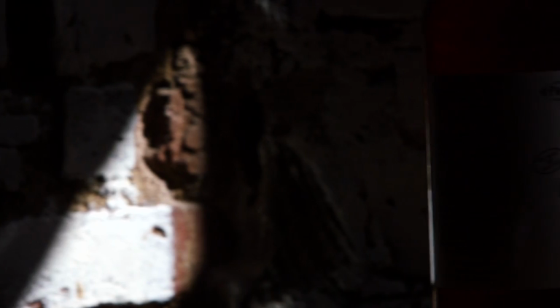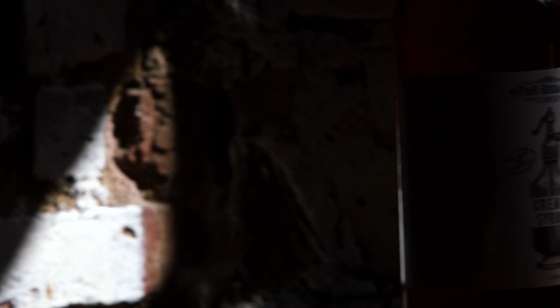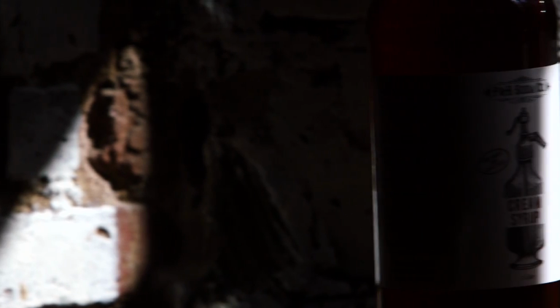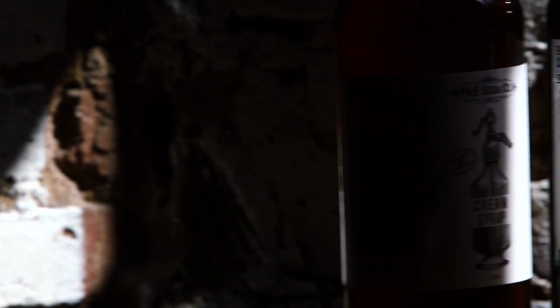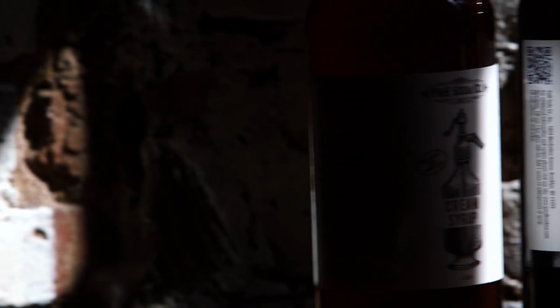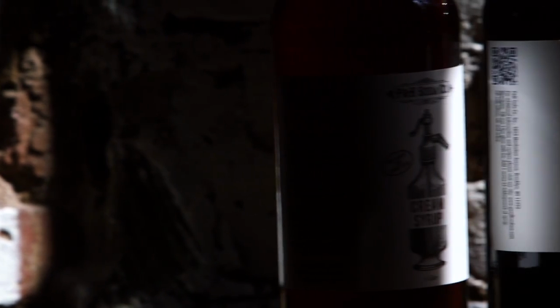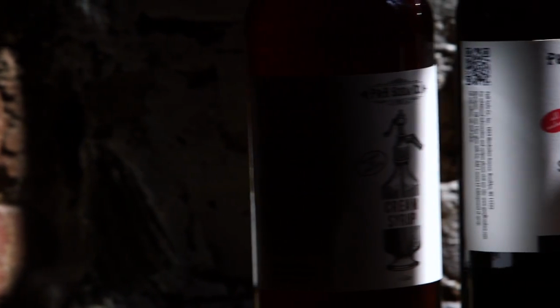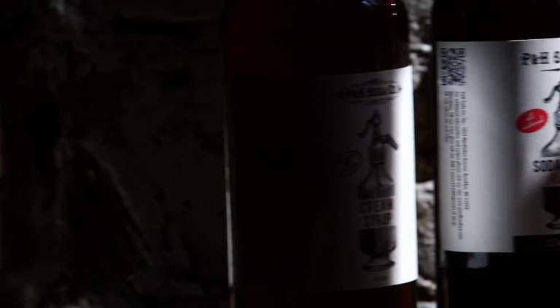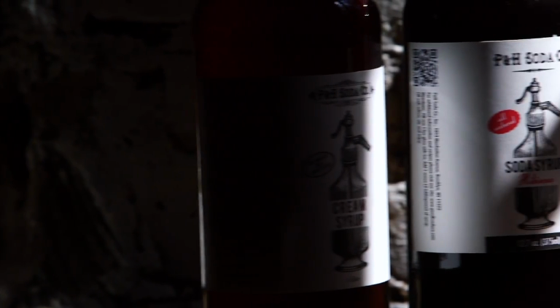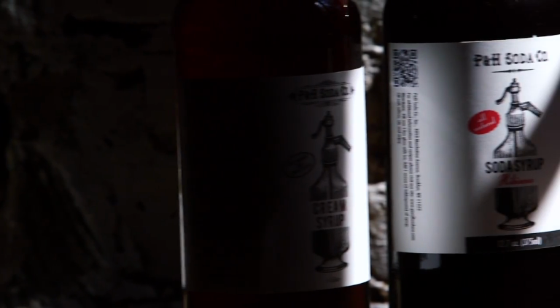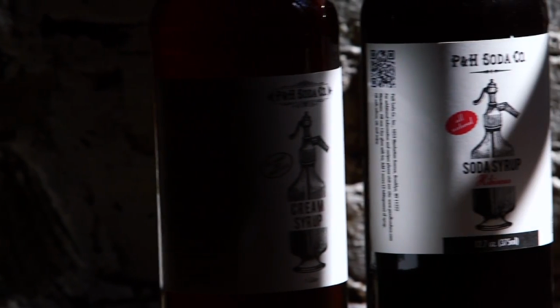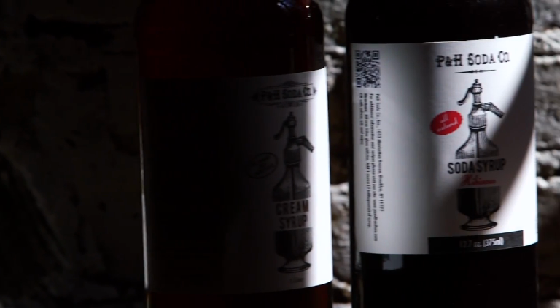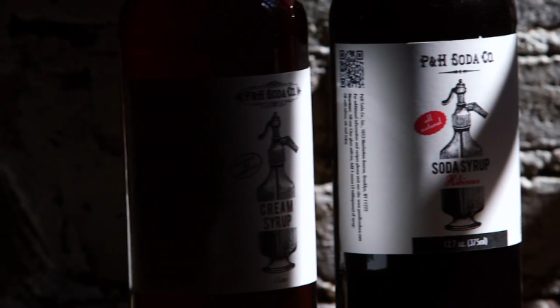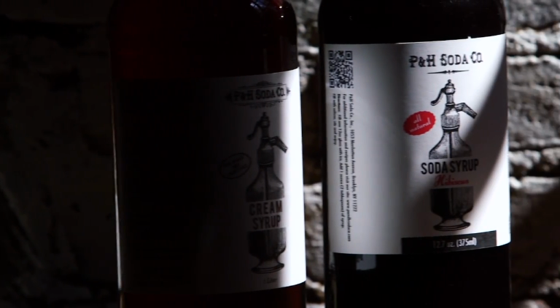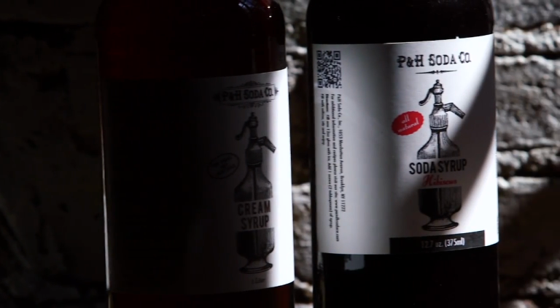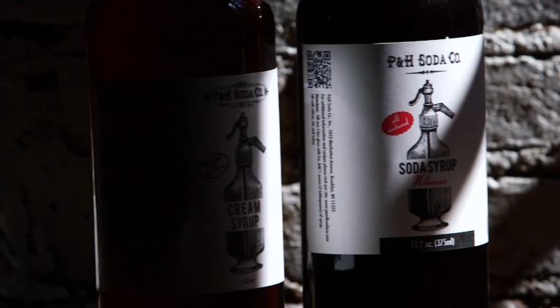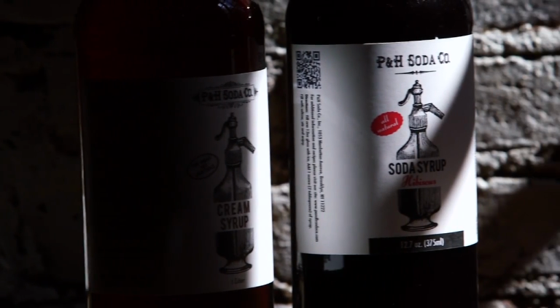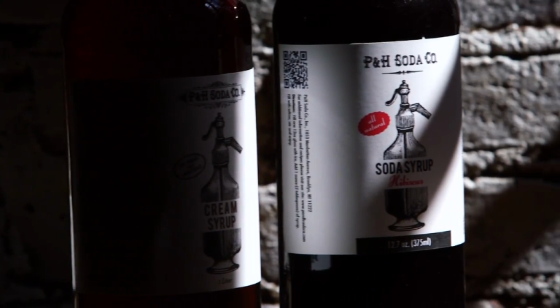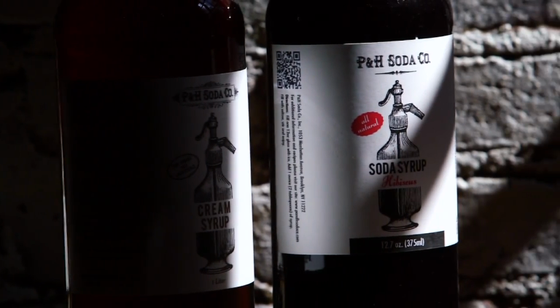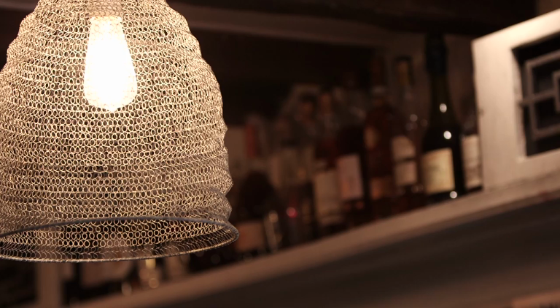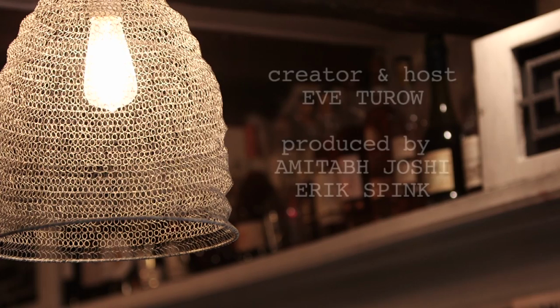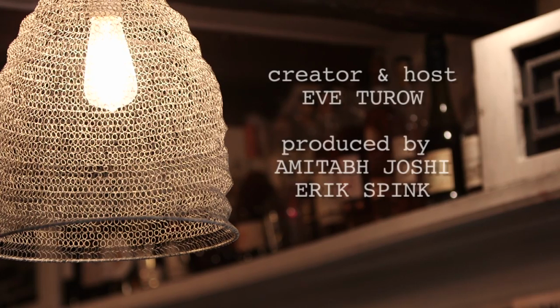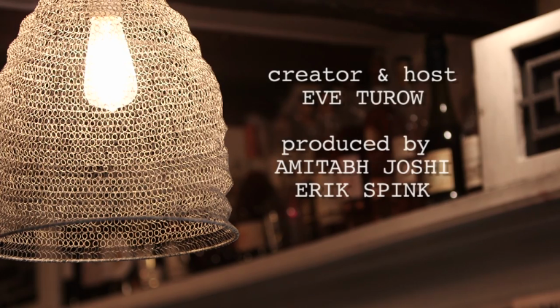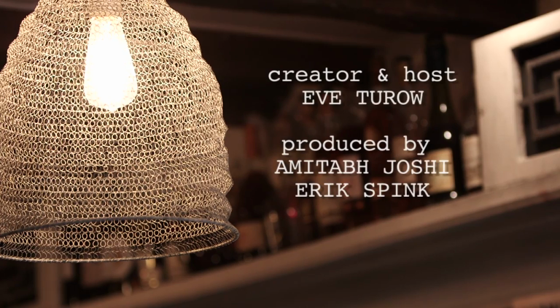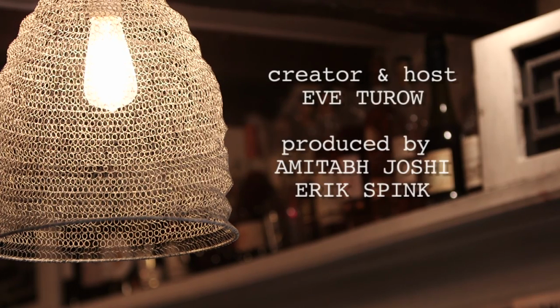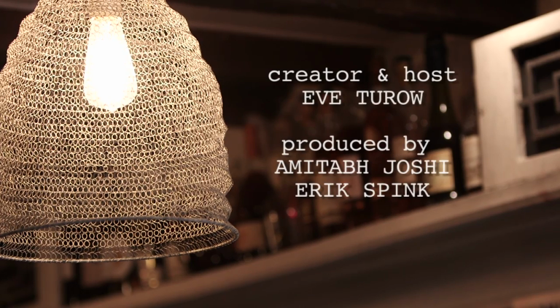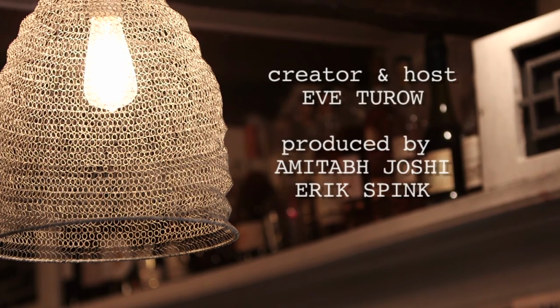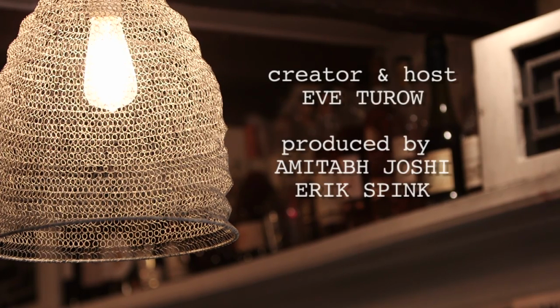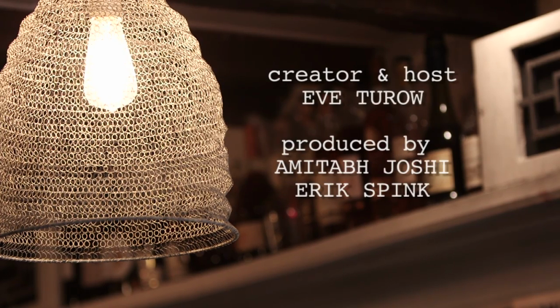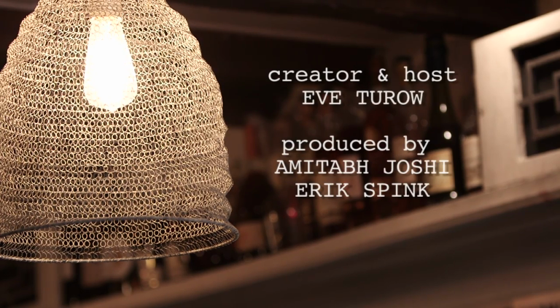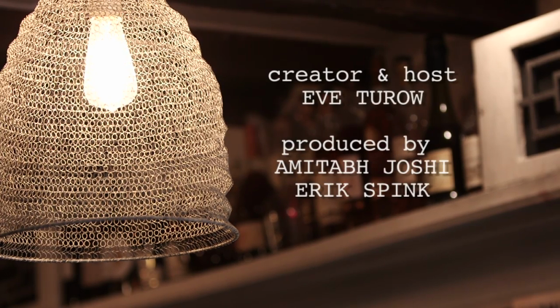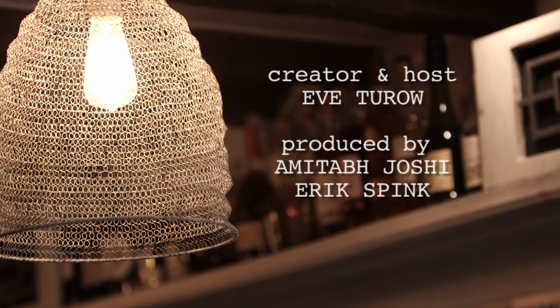So forget Coke, Mountain Dew, or drab cocktail mixers. Stir up something exciting with P&H Soda Co.